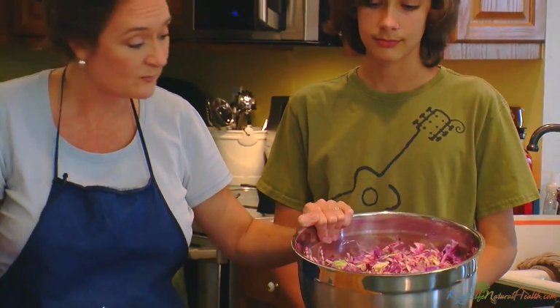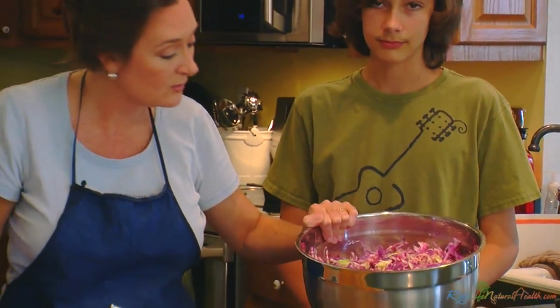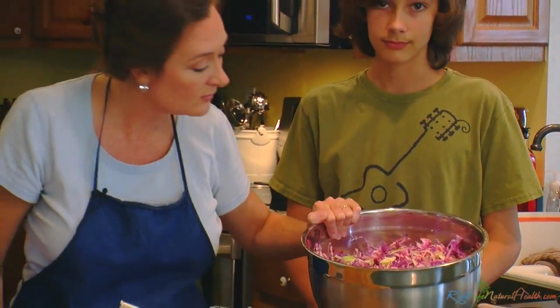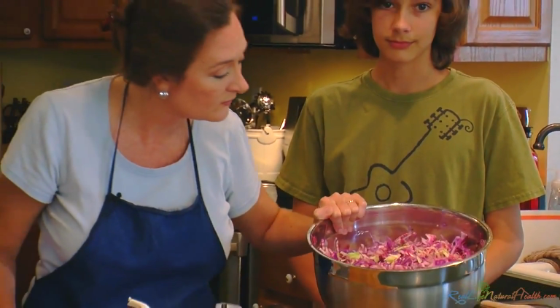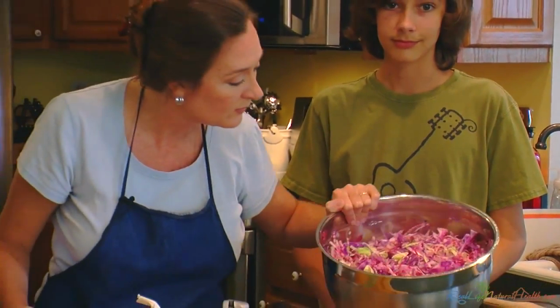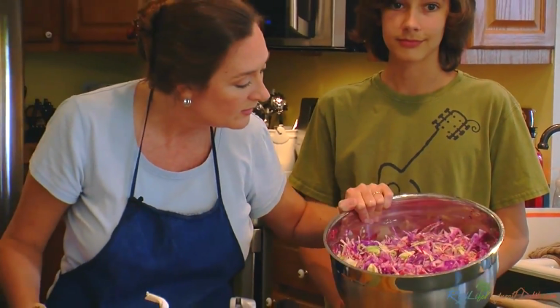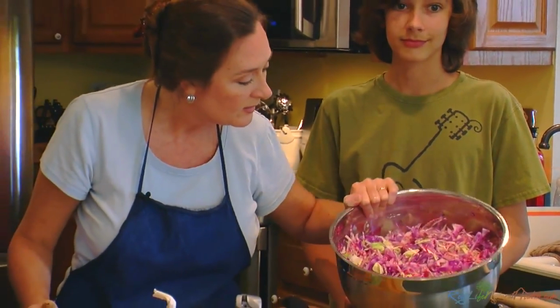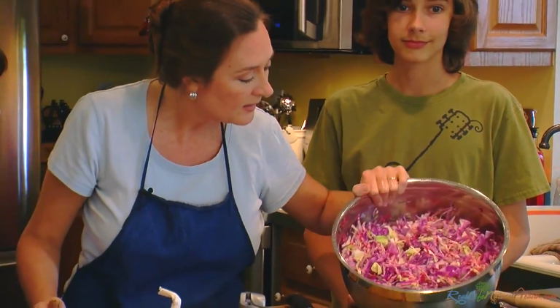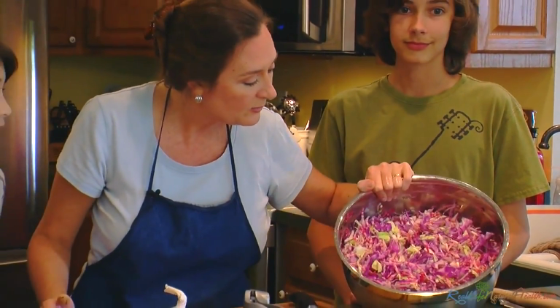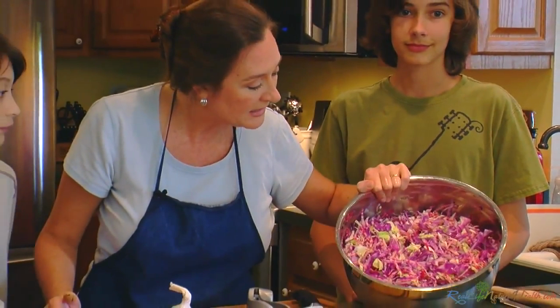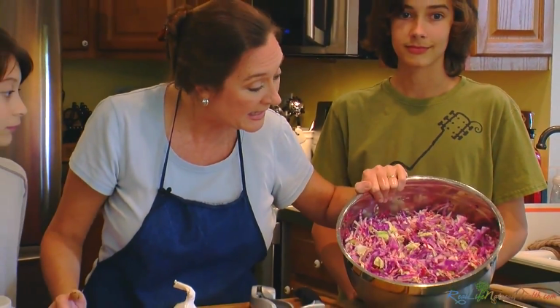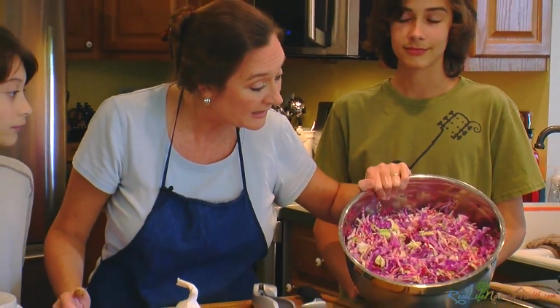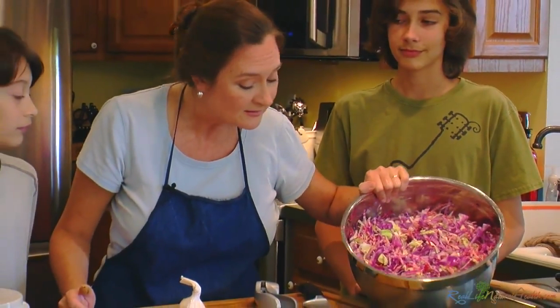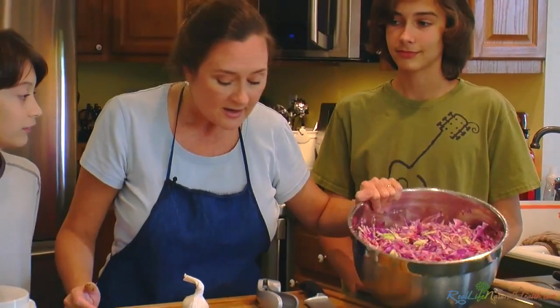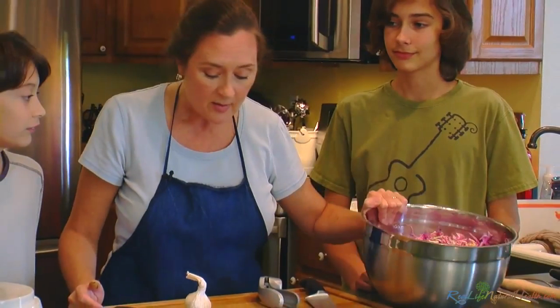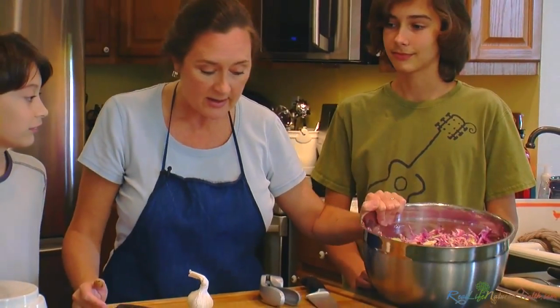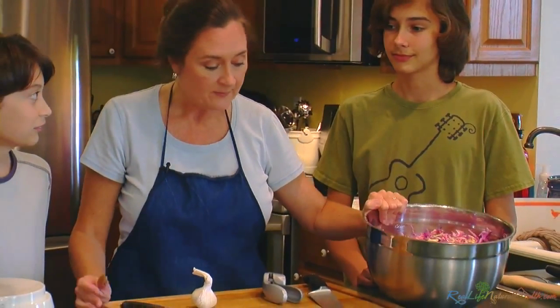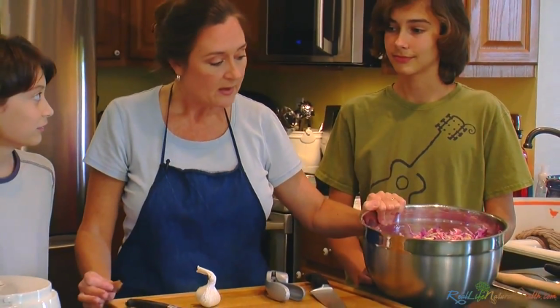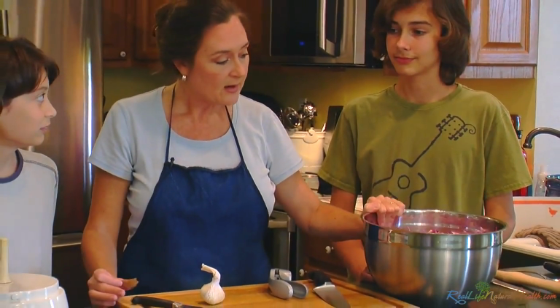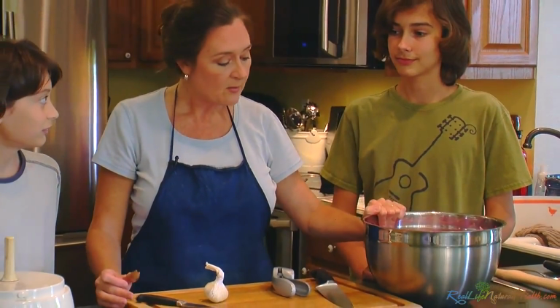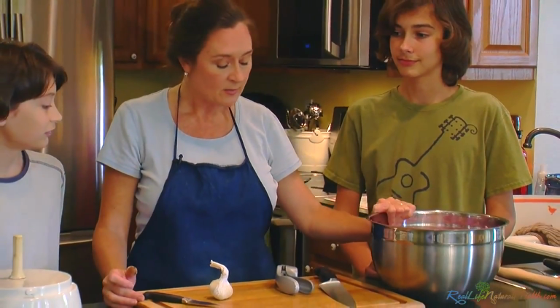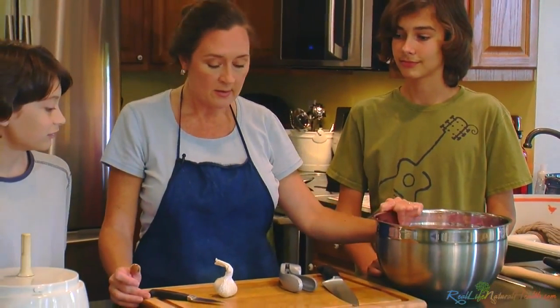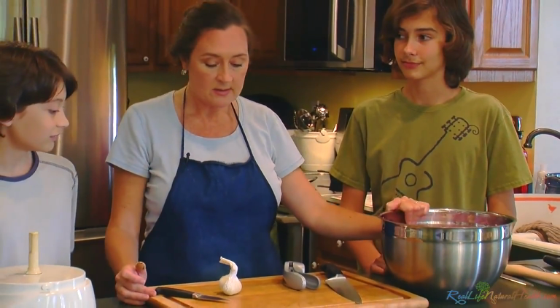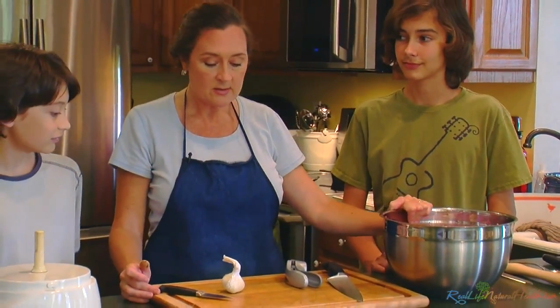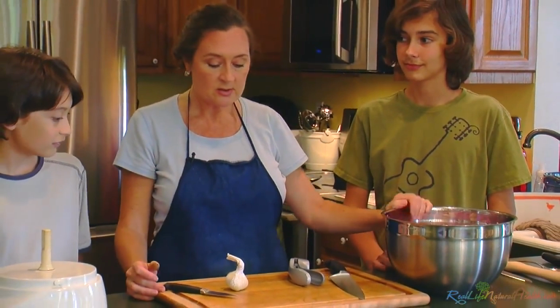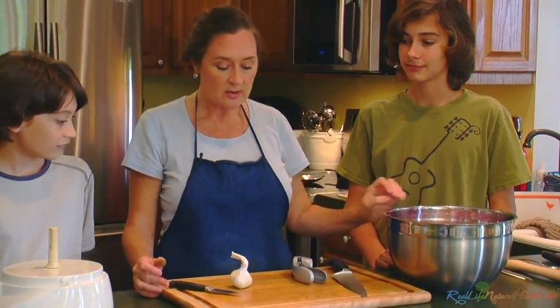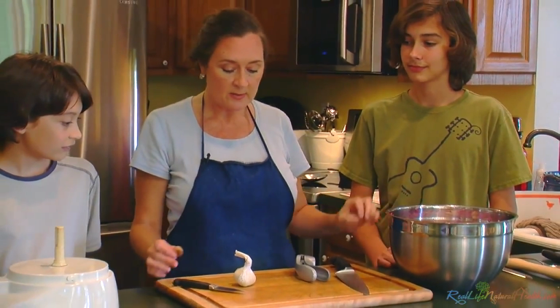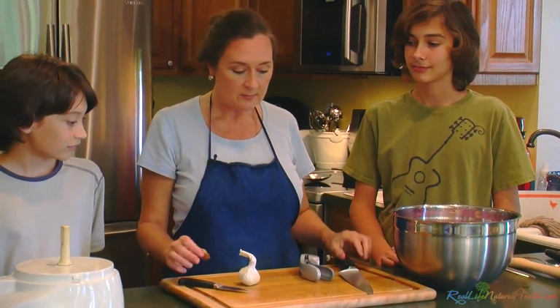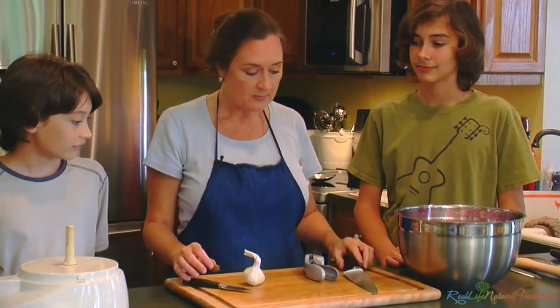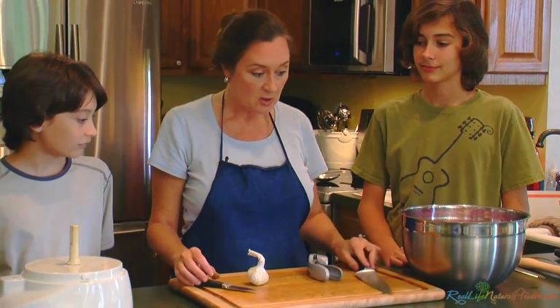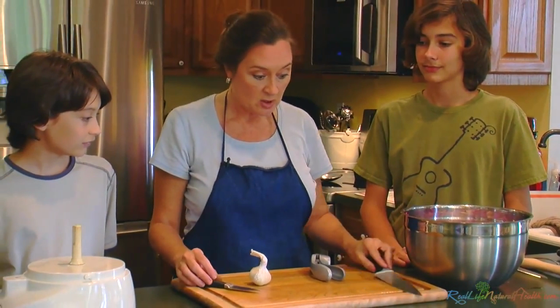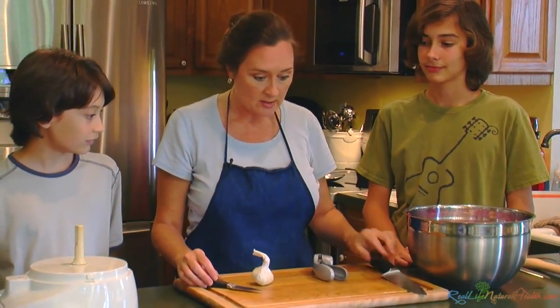It's beautiful. Now what we're going to do is chop up the garlic.